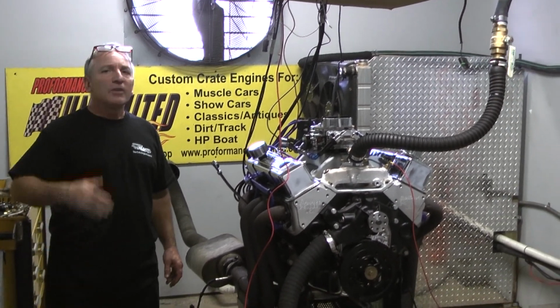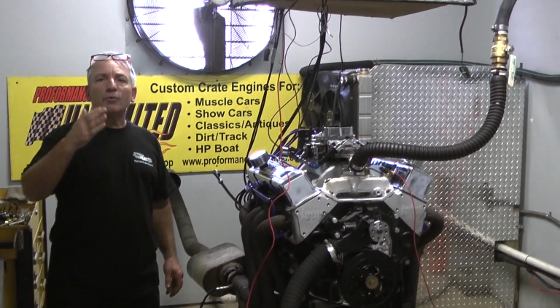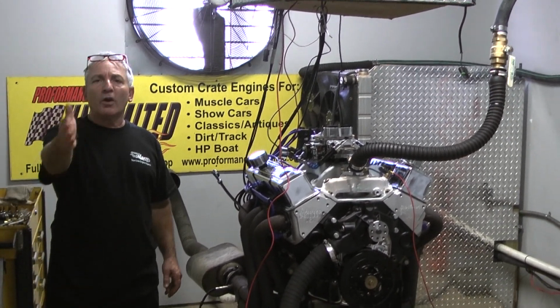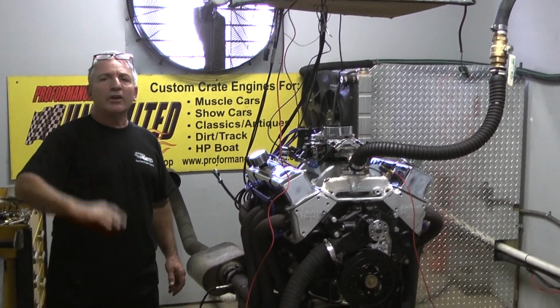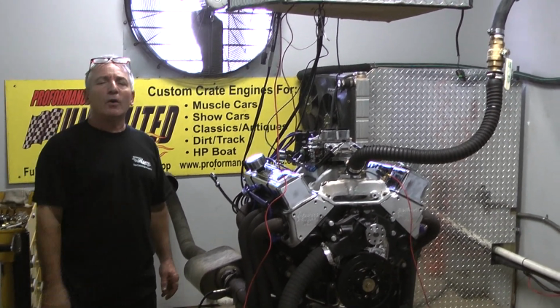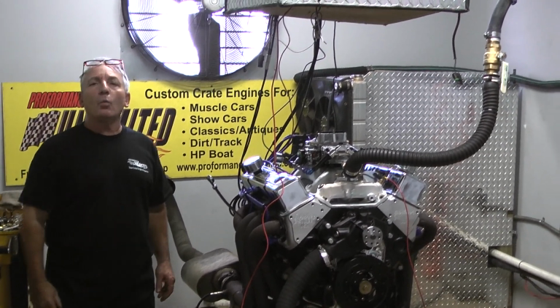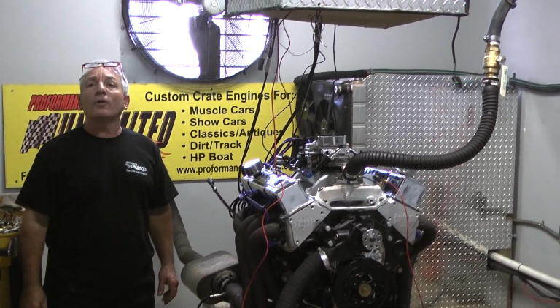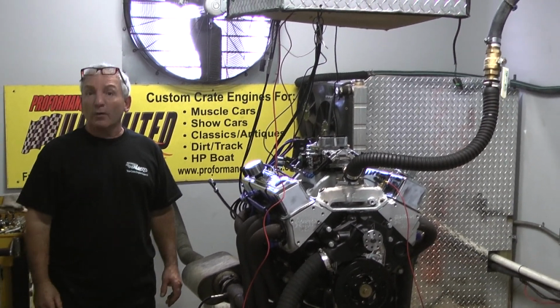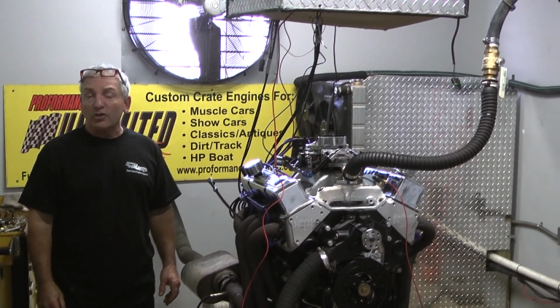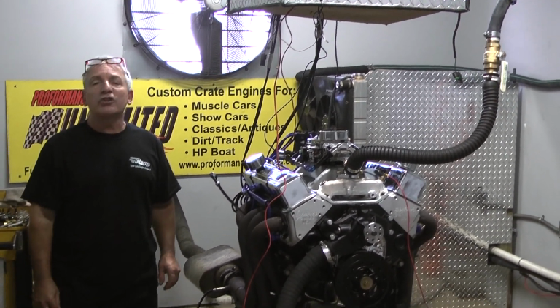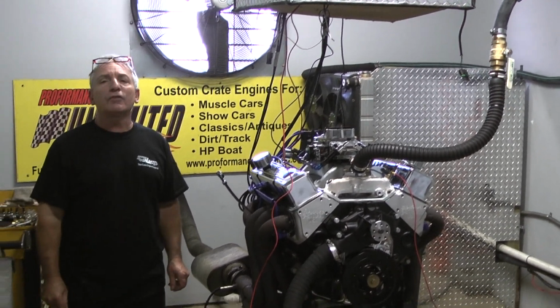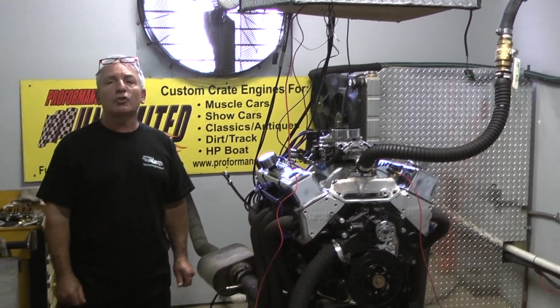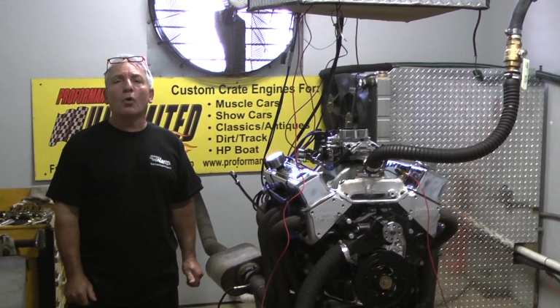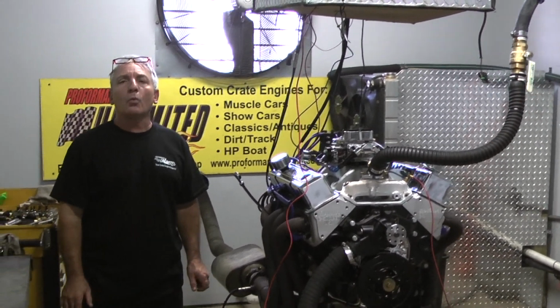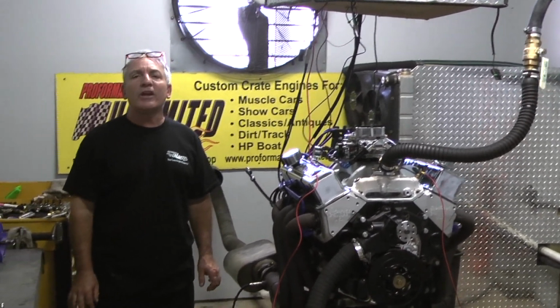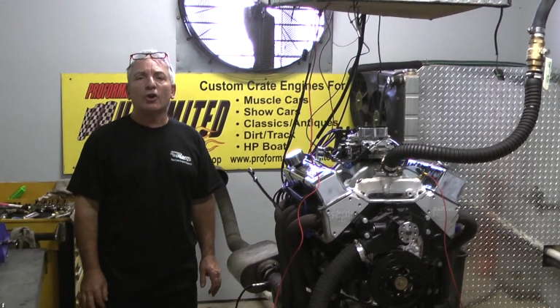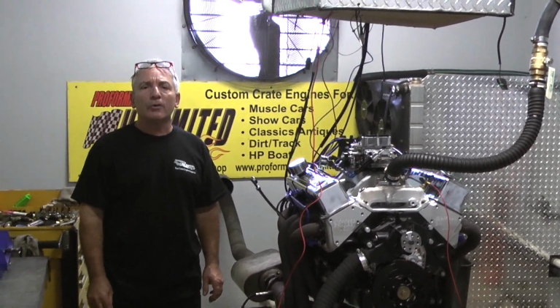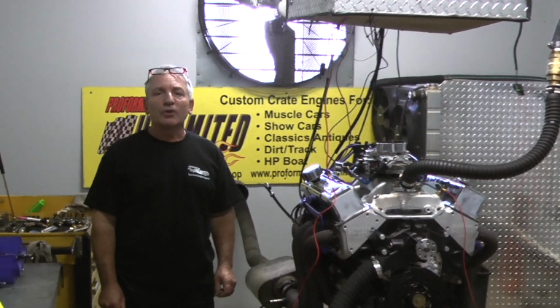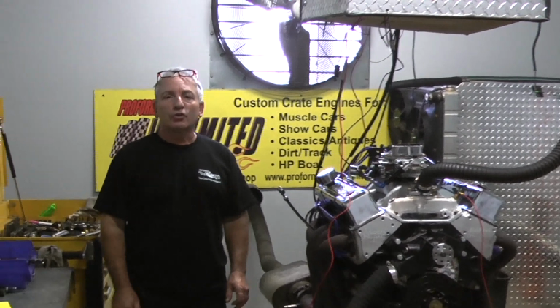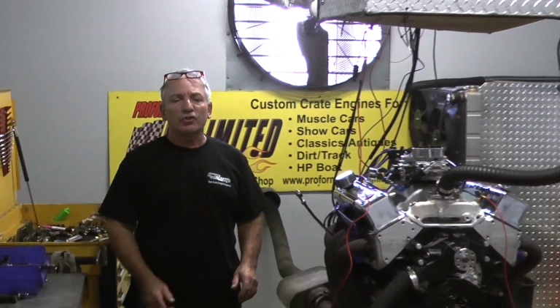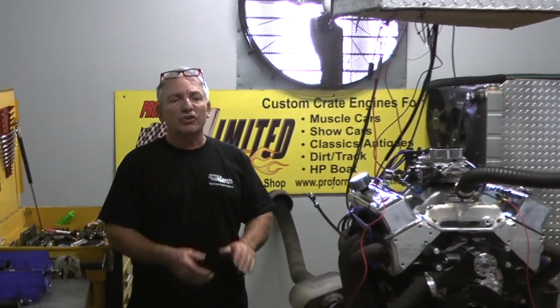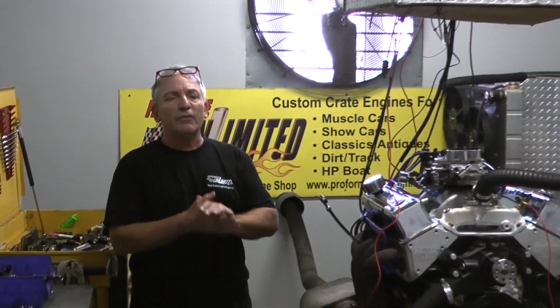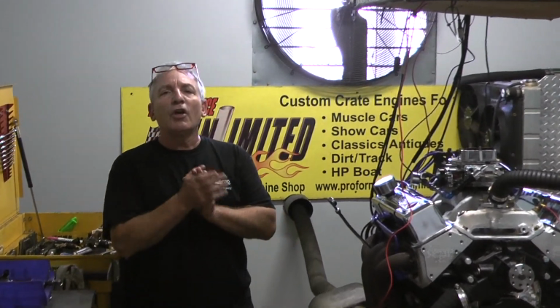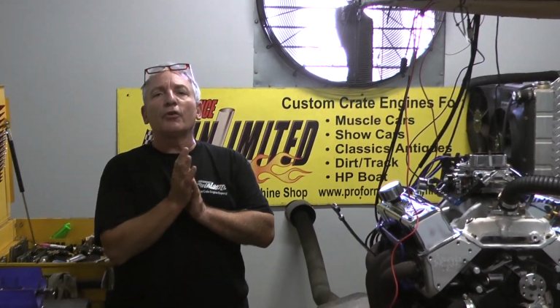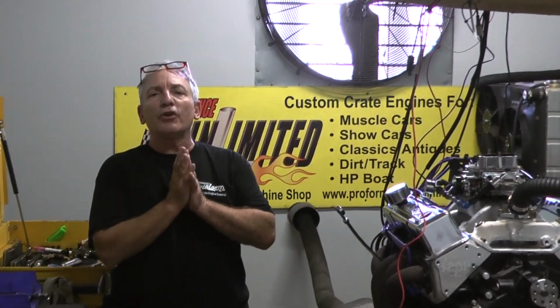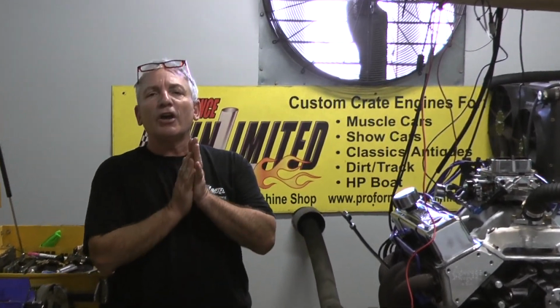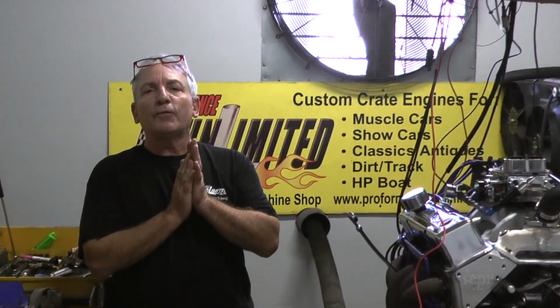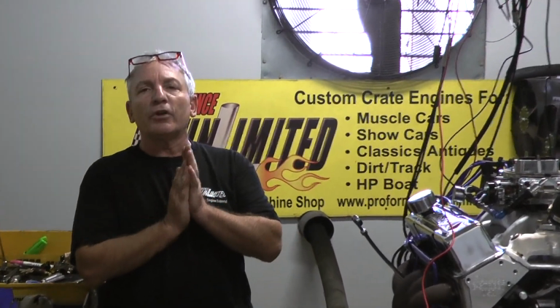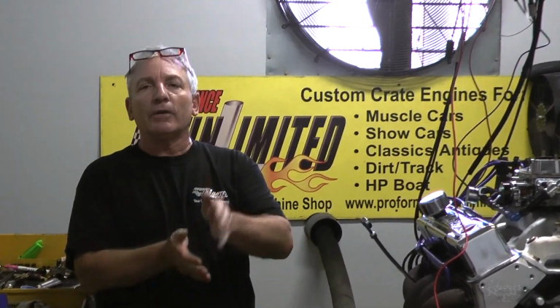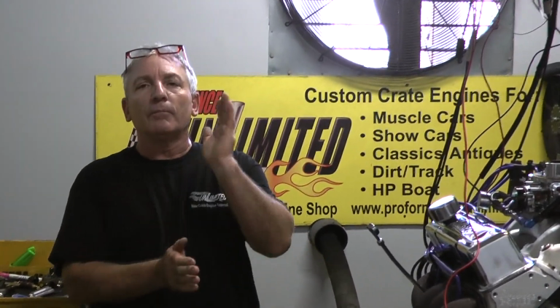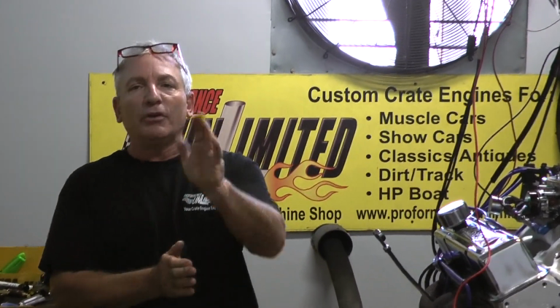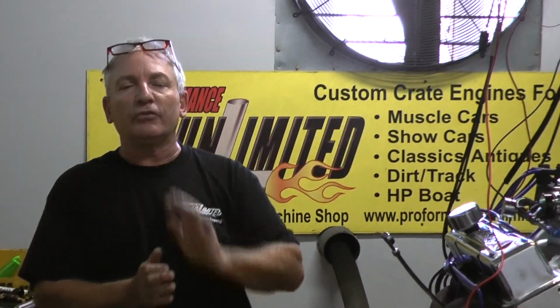If you want one of our engines, give us a call: 1-800-267-3940. Peace.